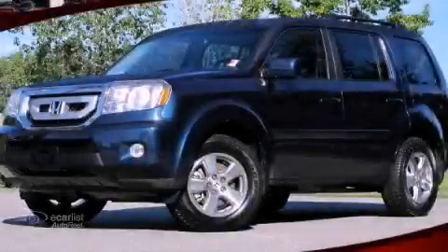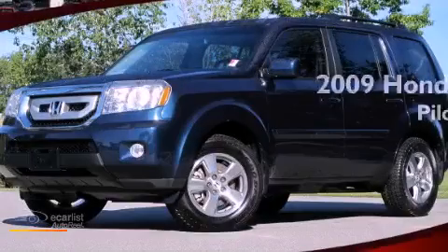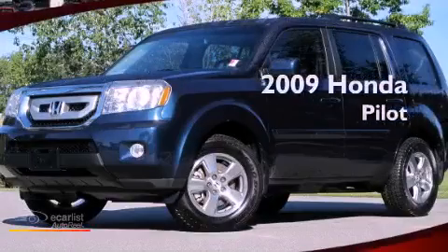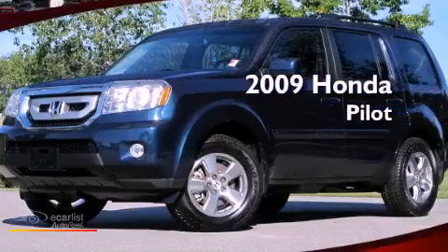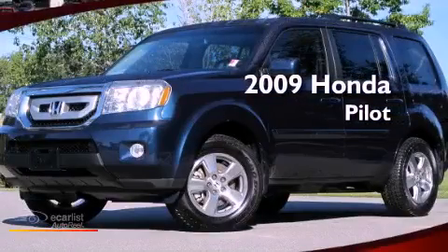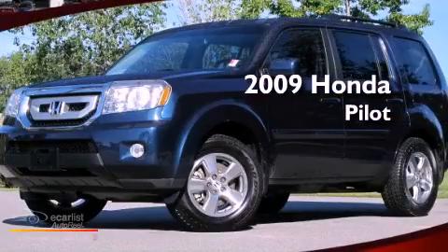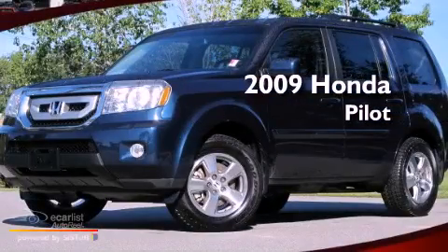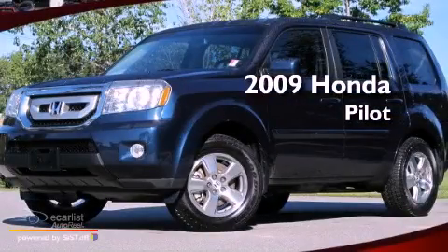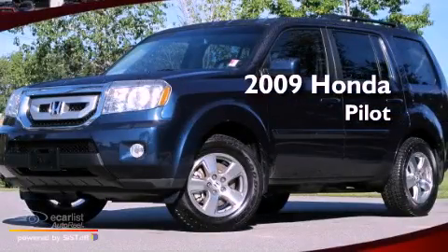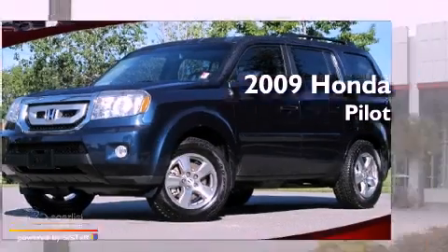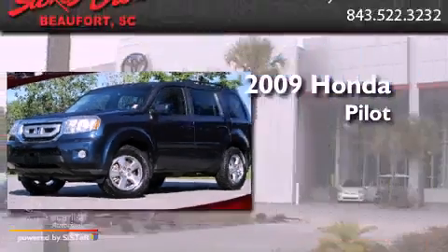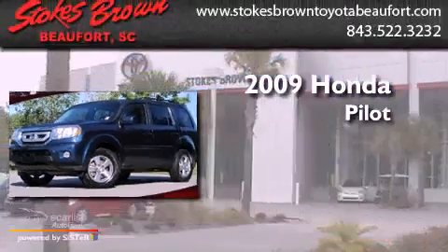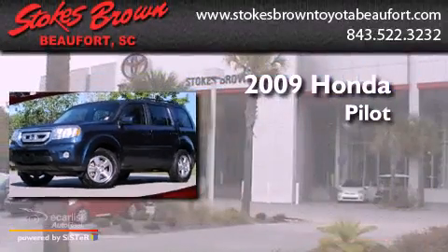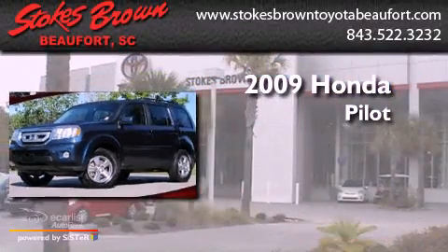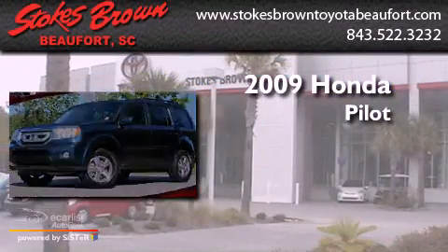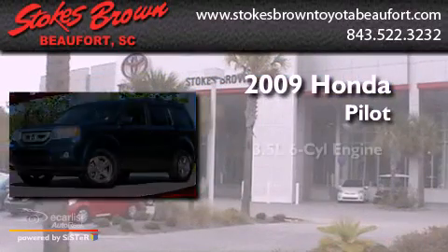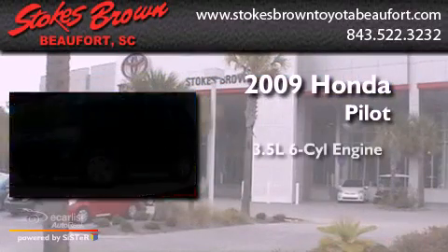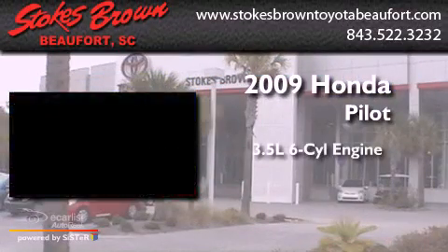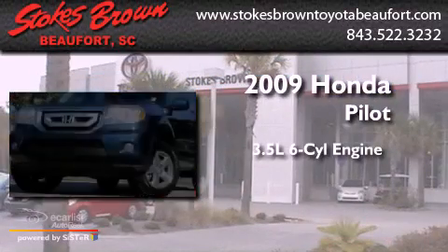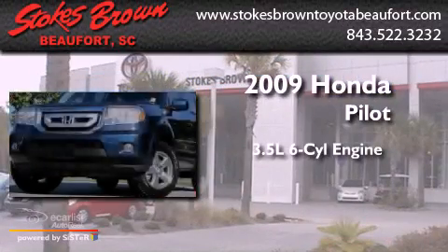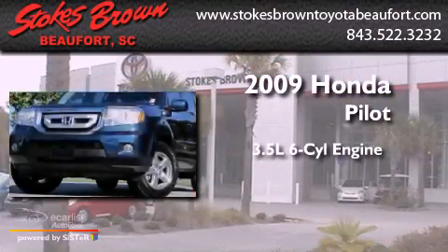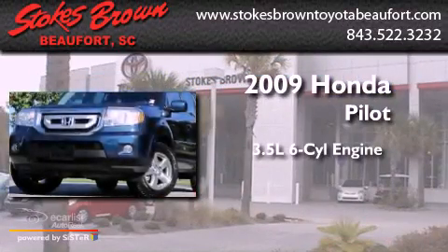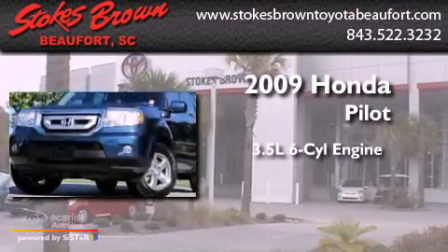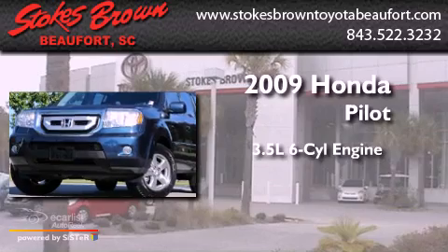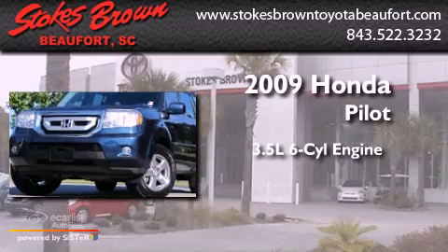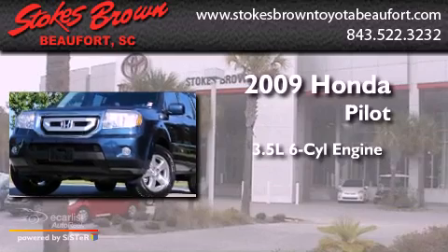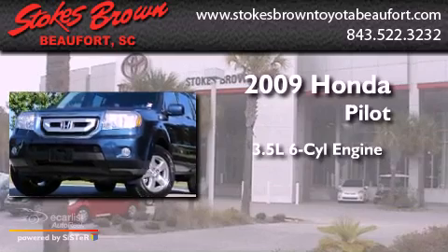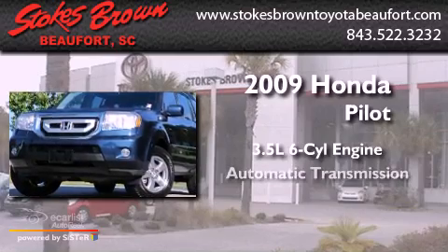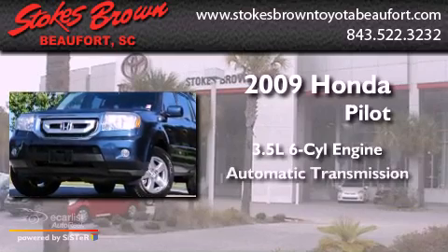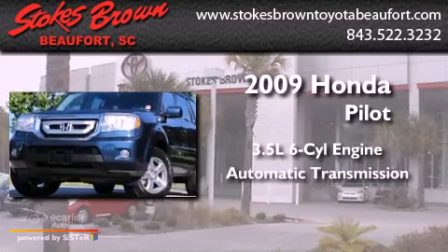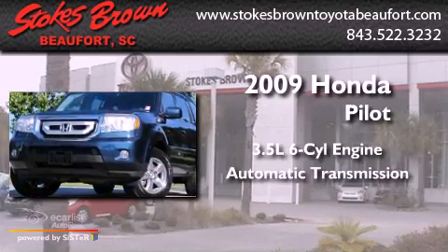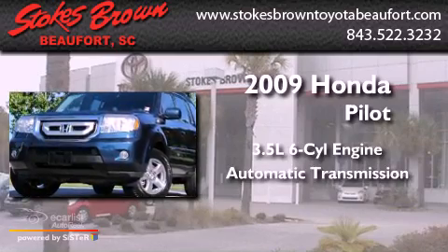This is a 2009 Honda Pilot. It has a 3.5-liter six-cylinder engine and an automatic transmission.